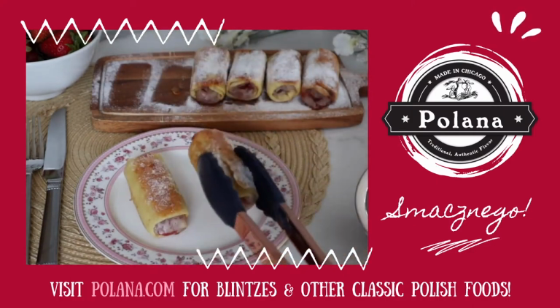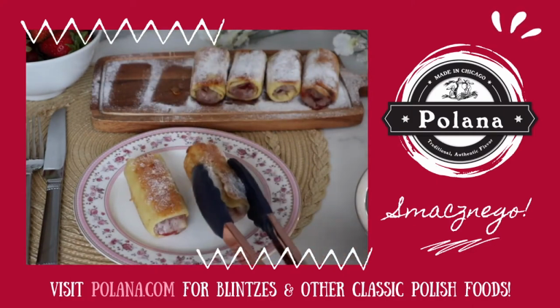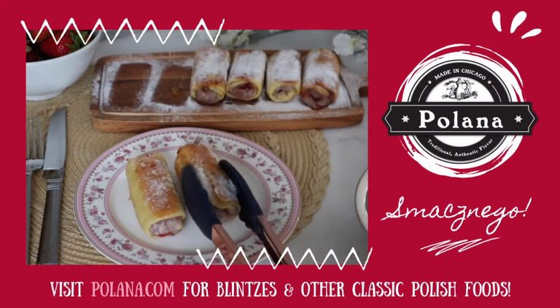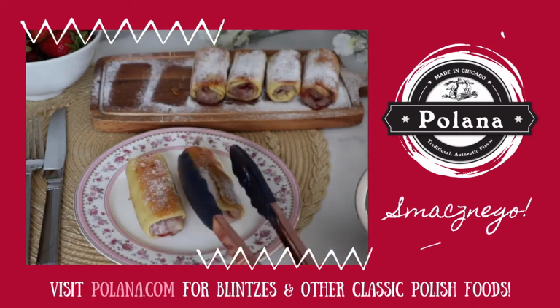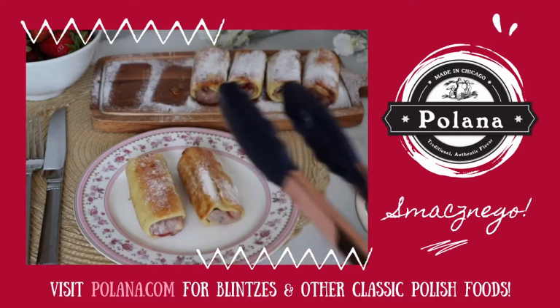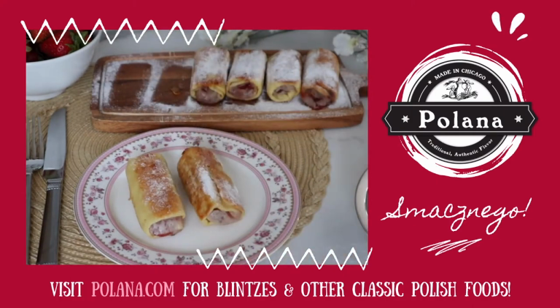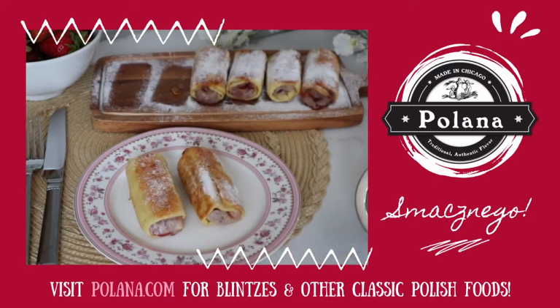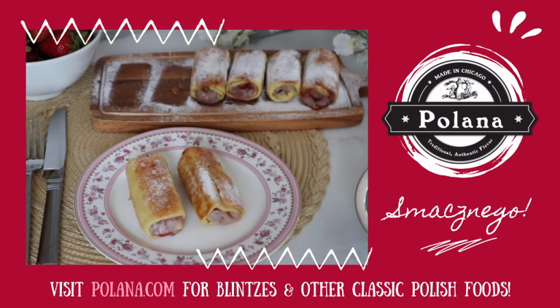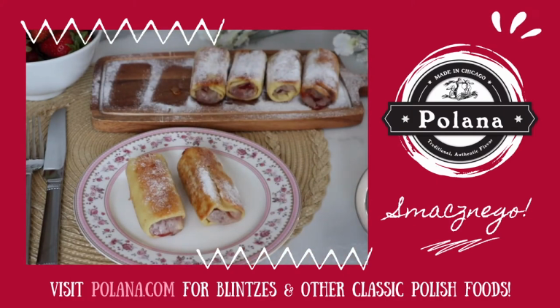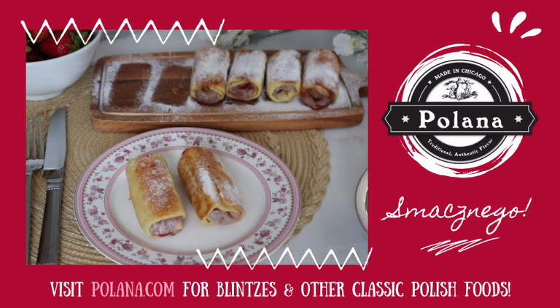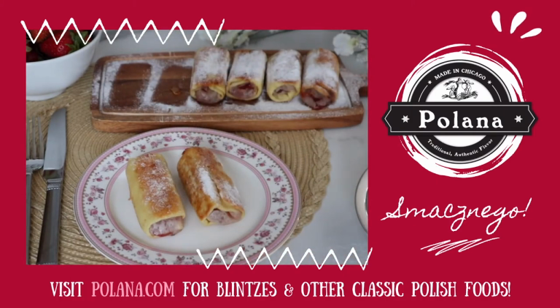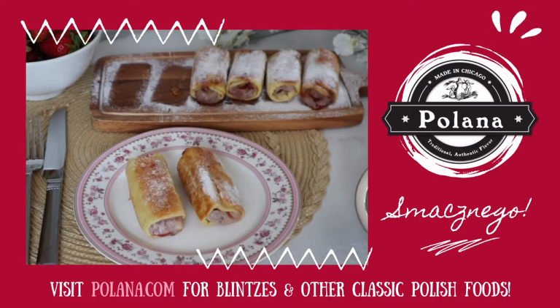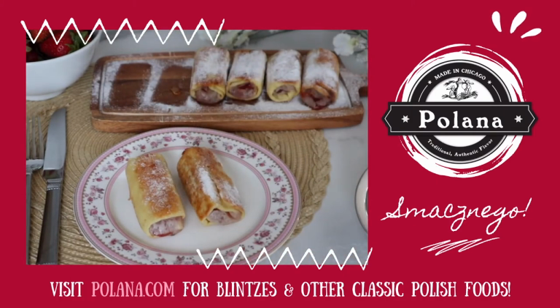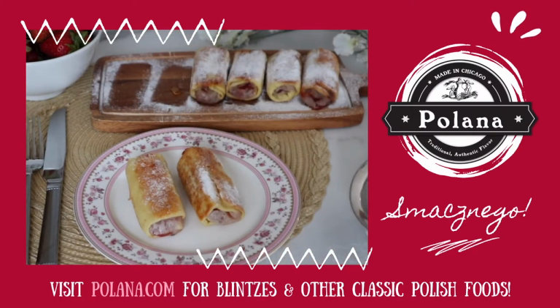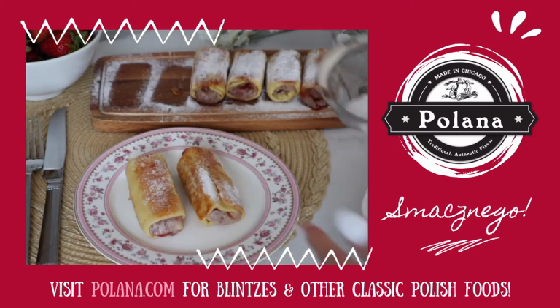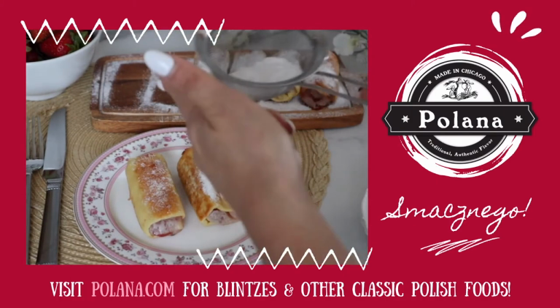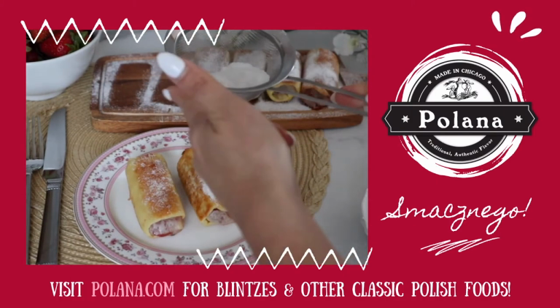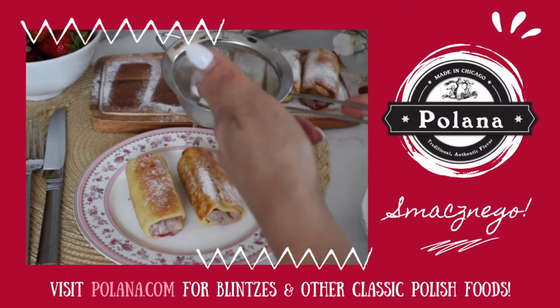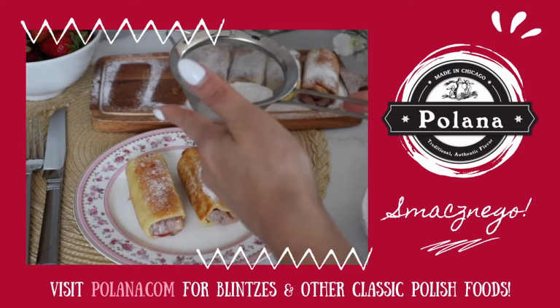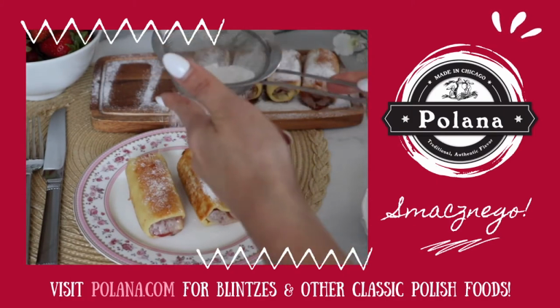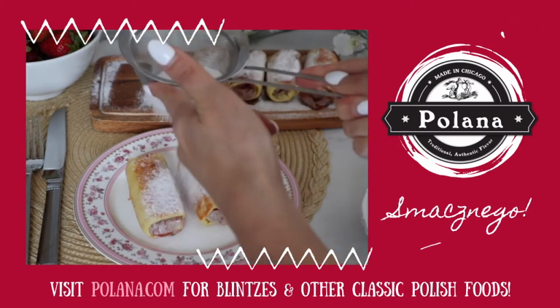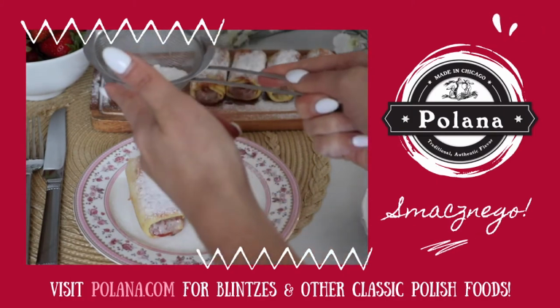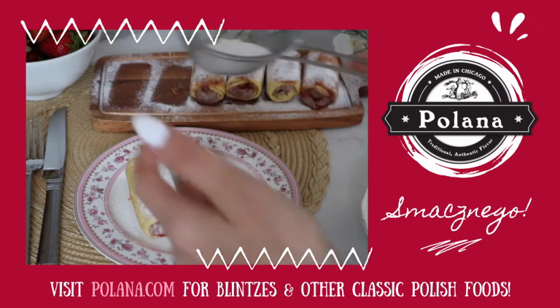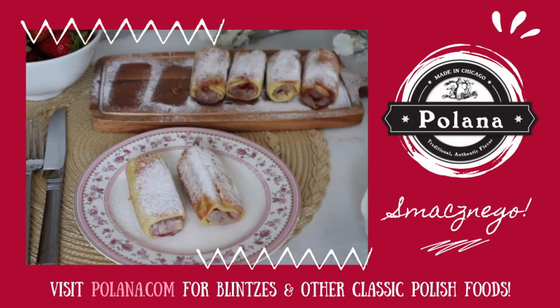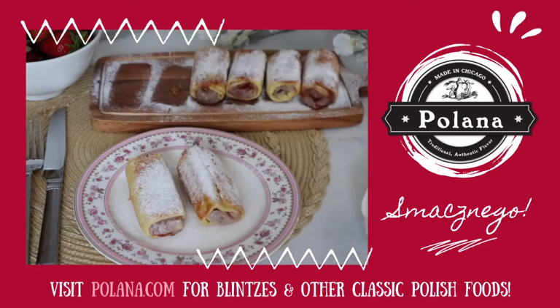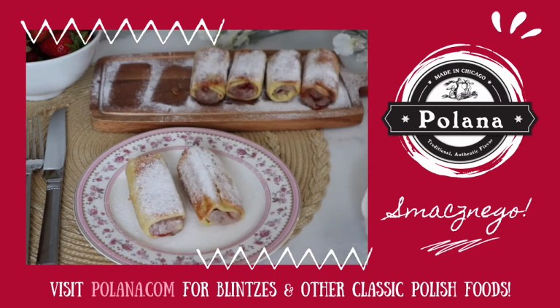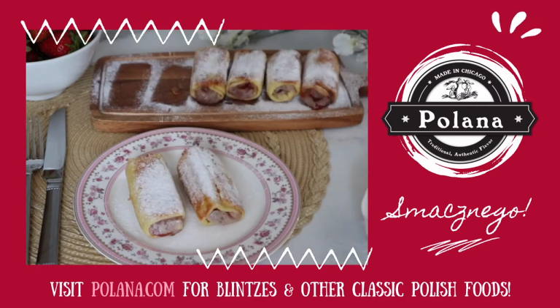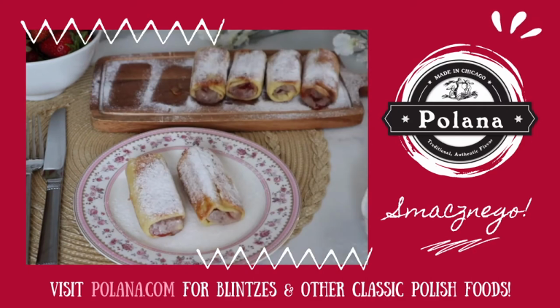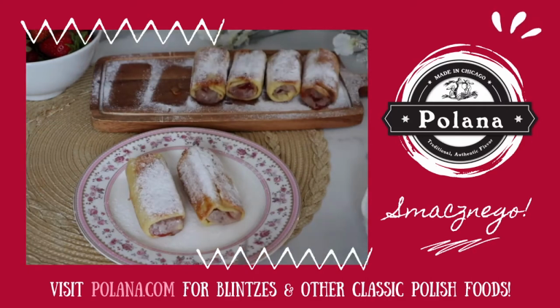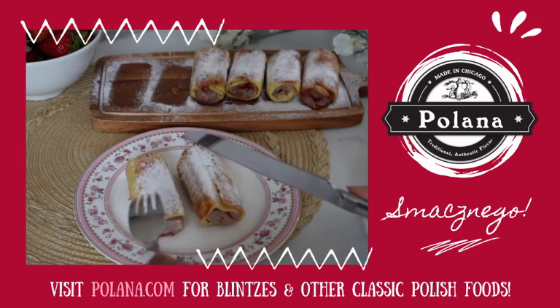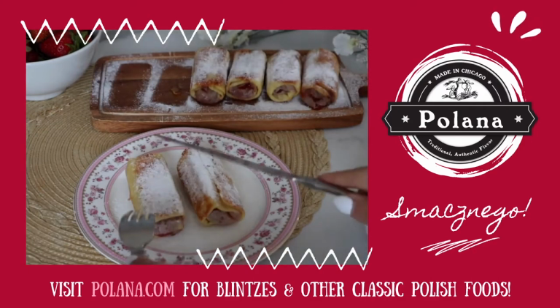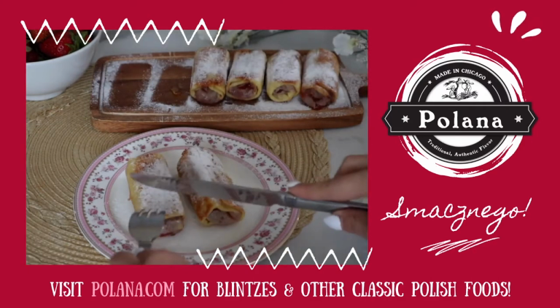Smacznego! For strawberry blintzes or other classic Polish foods, visit polana.com.